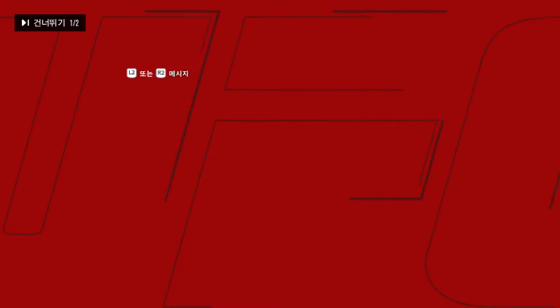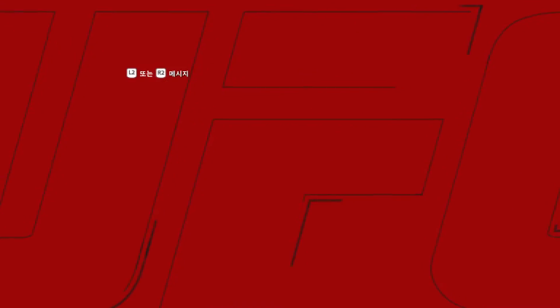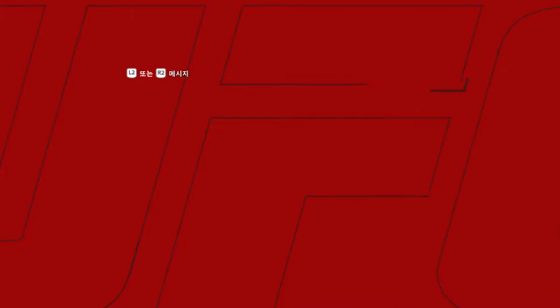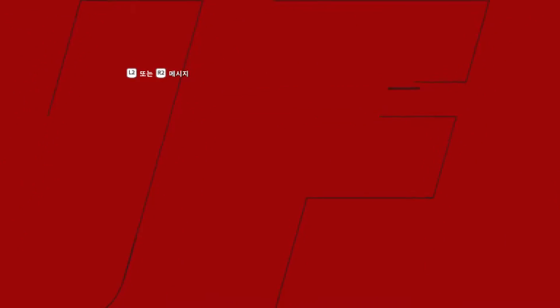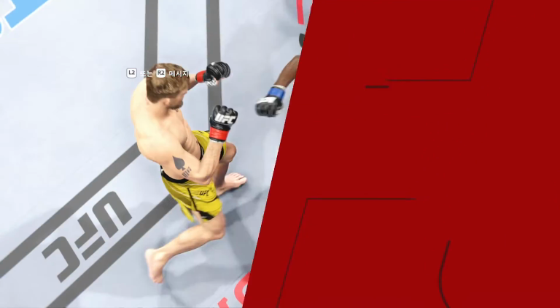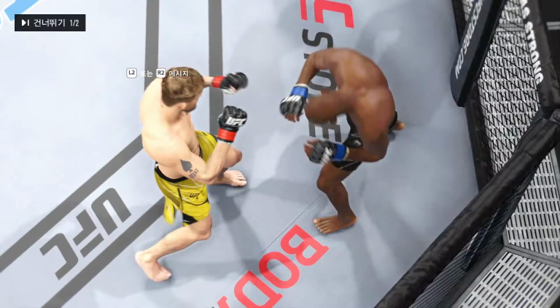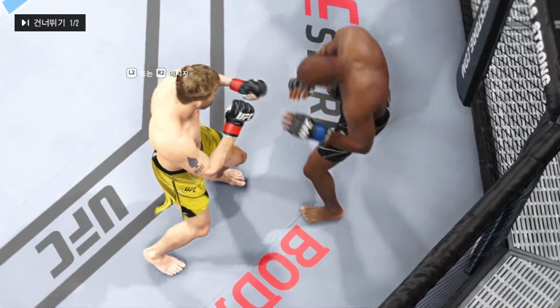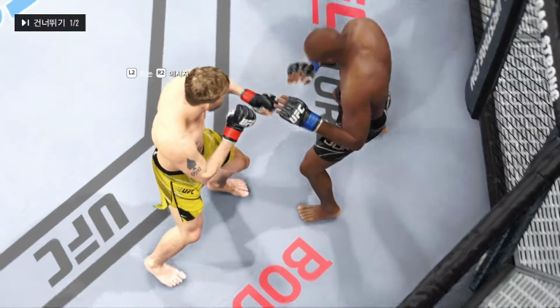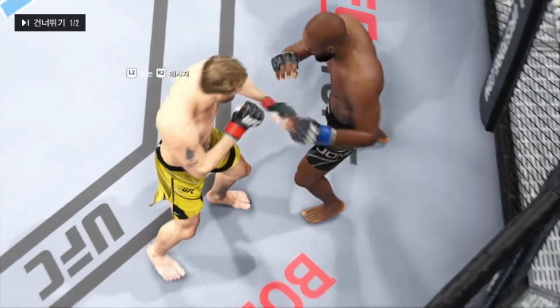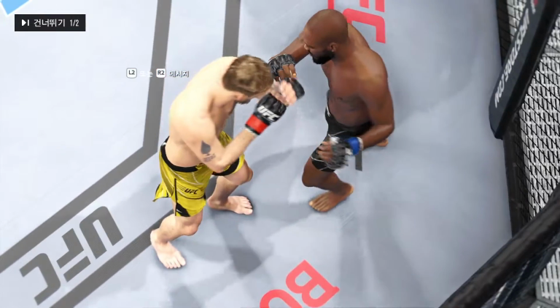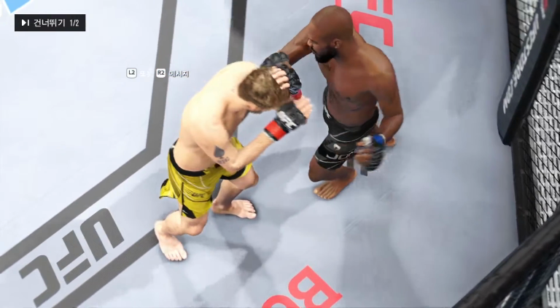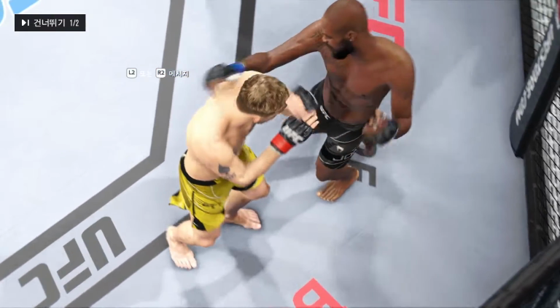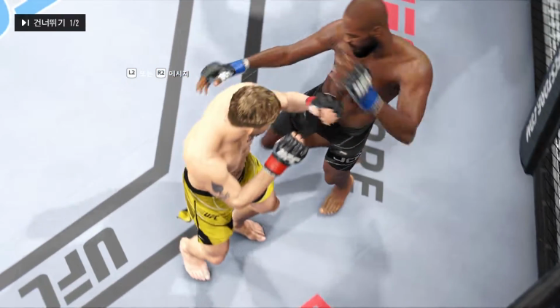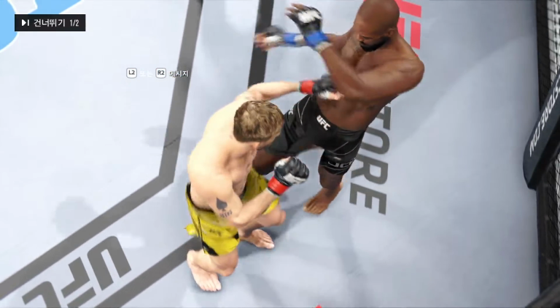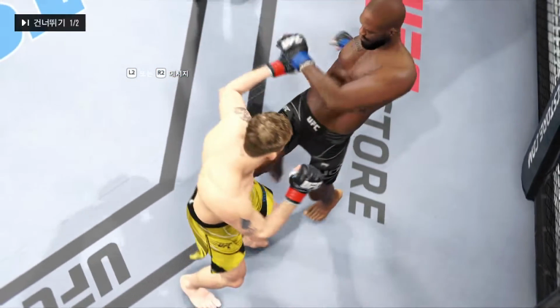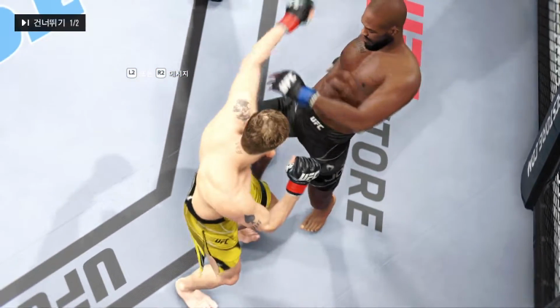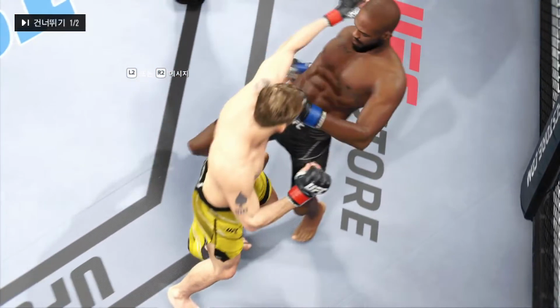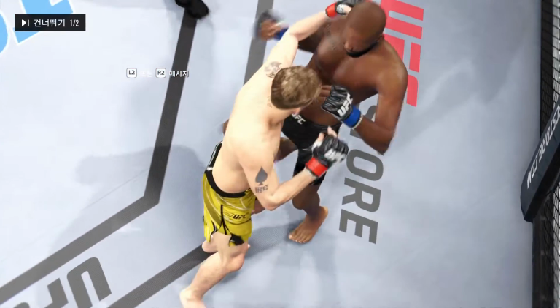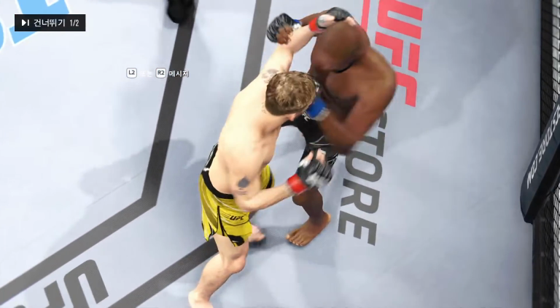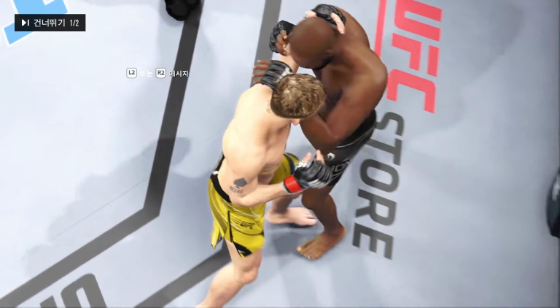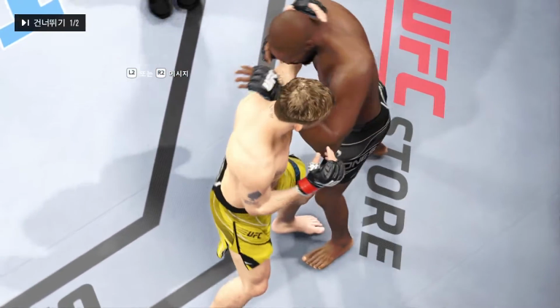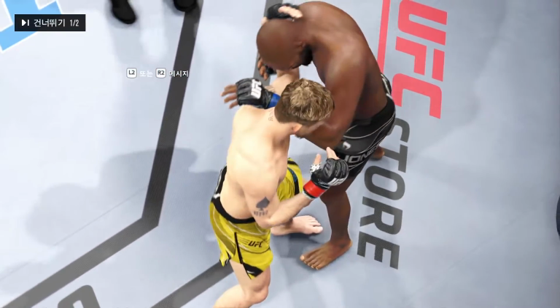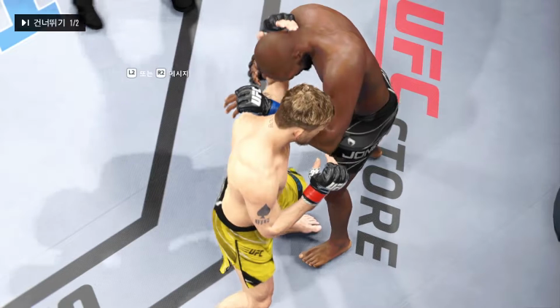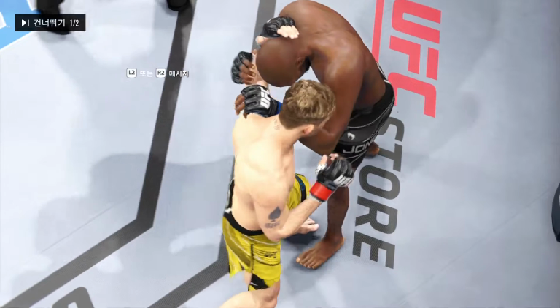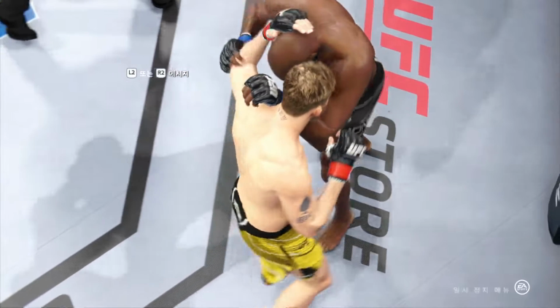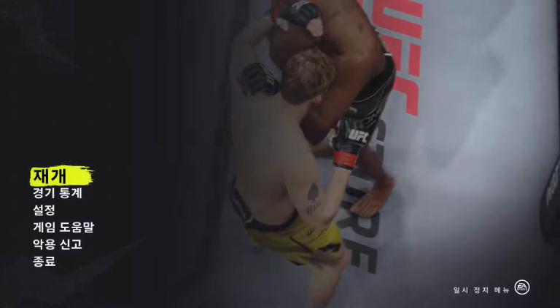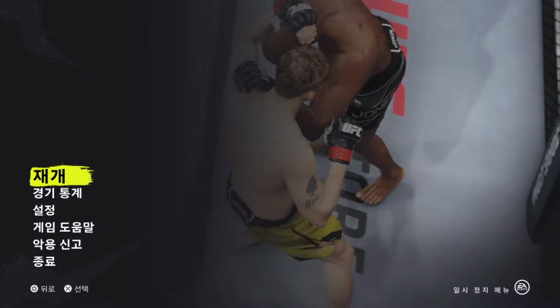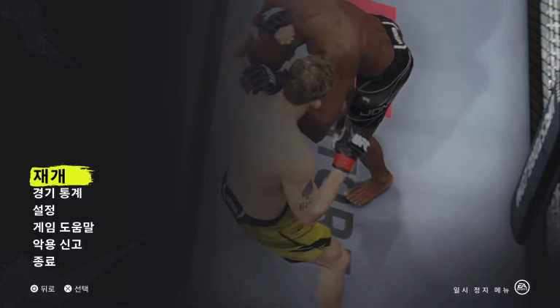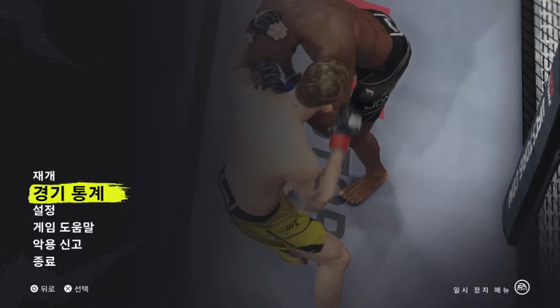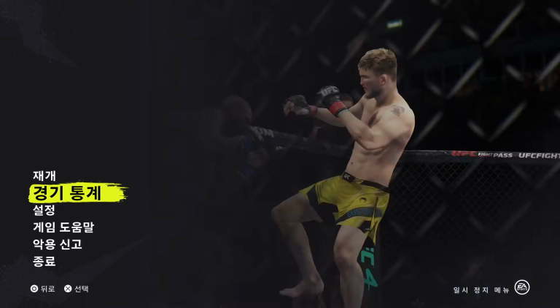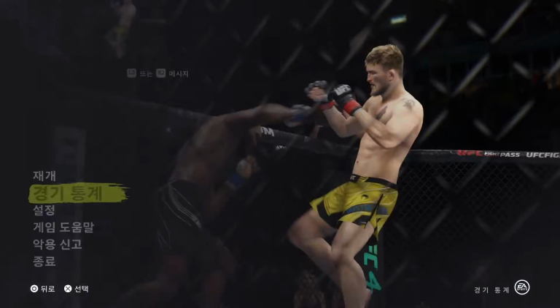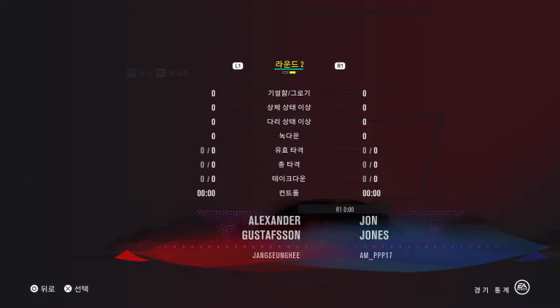What a five minutes it was, DC. Take us through the replay. The story of the round was the knees.